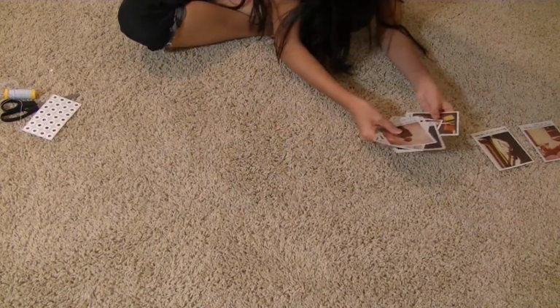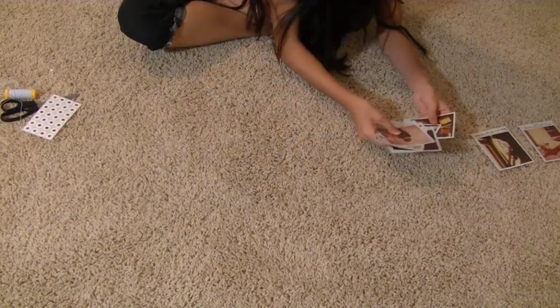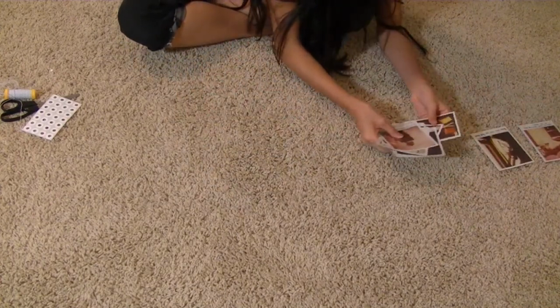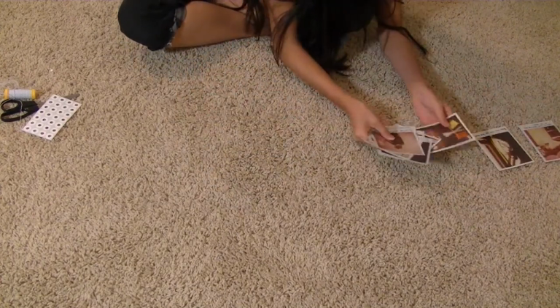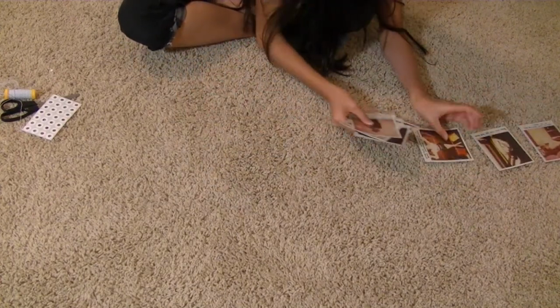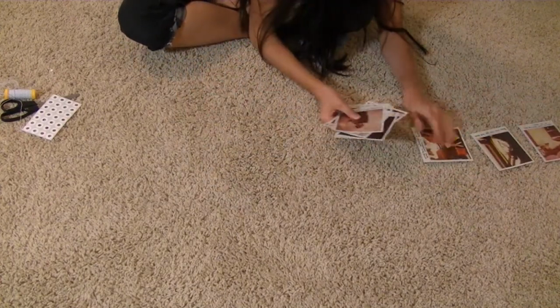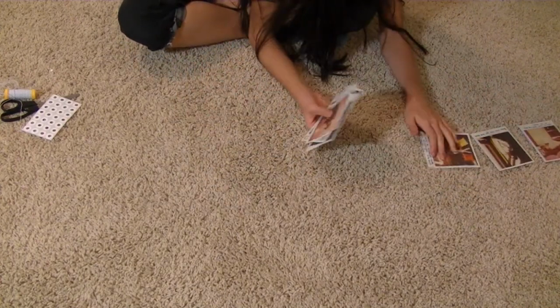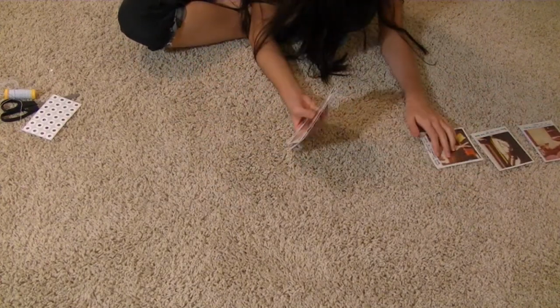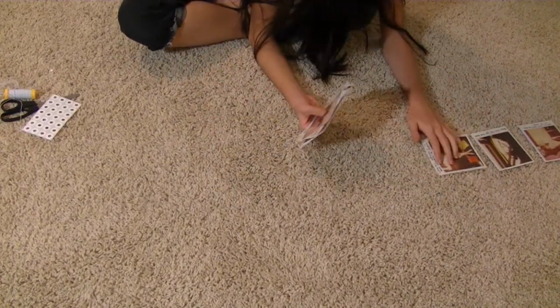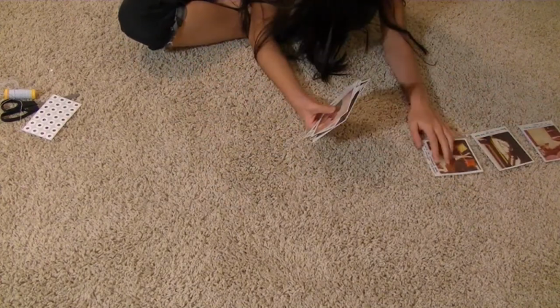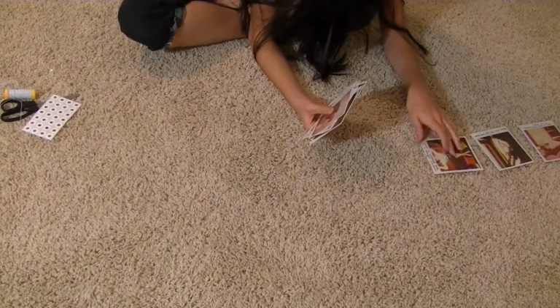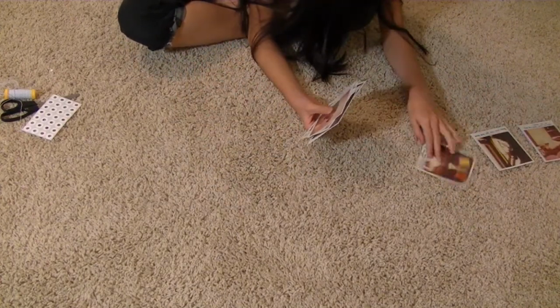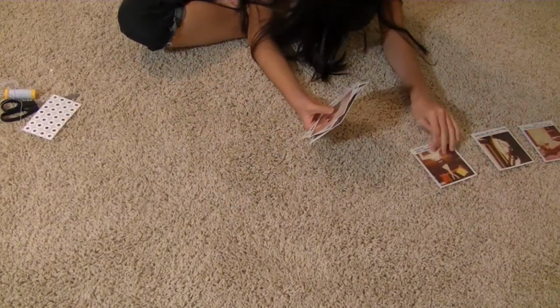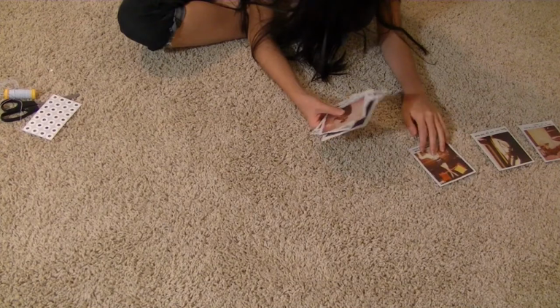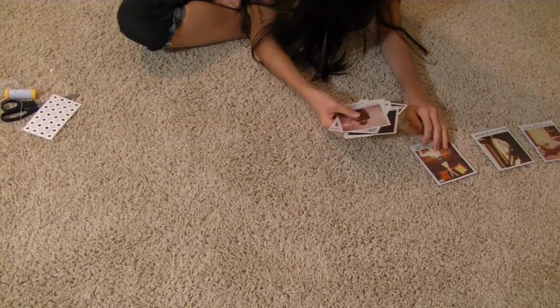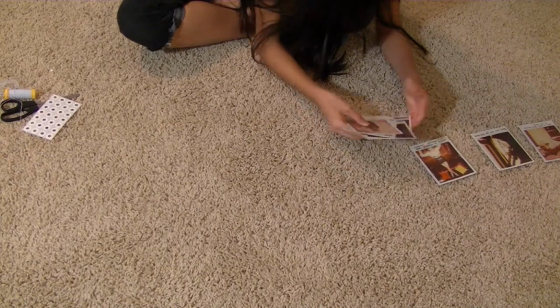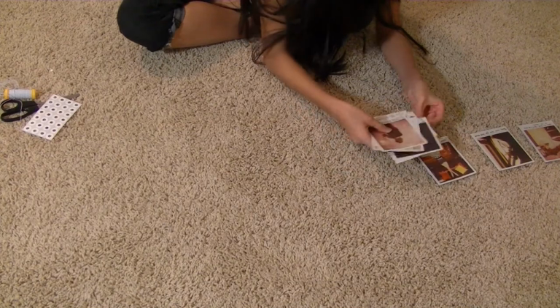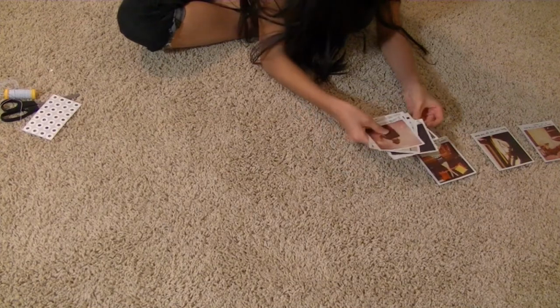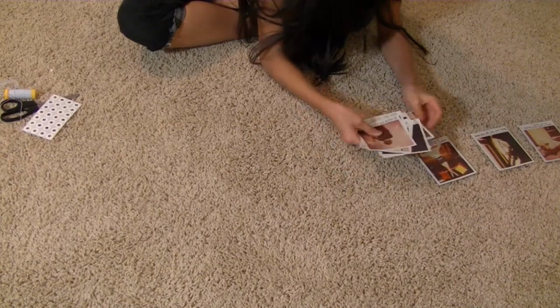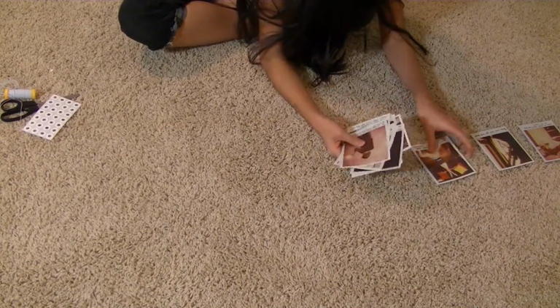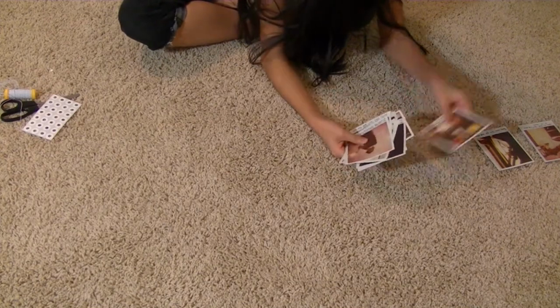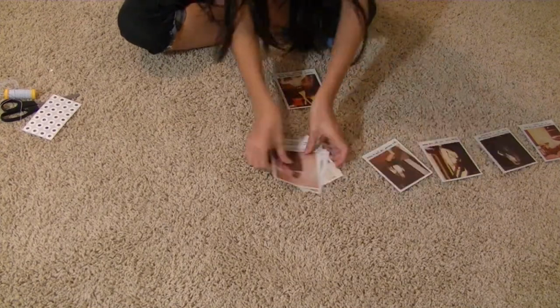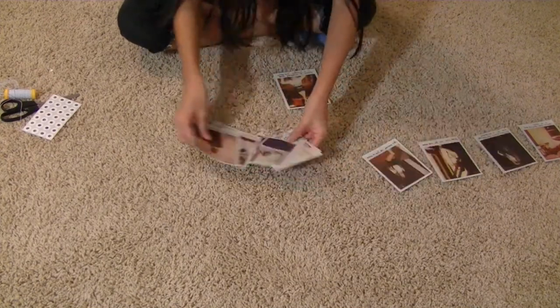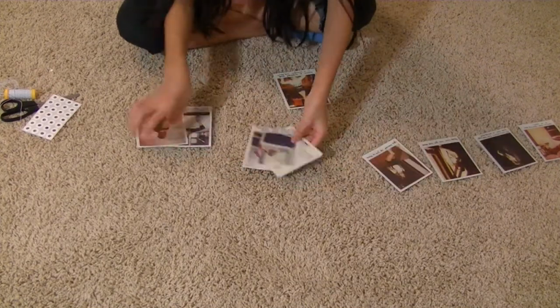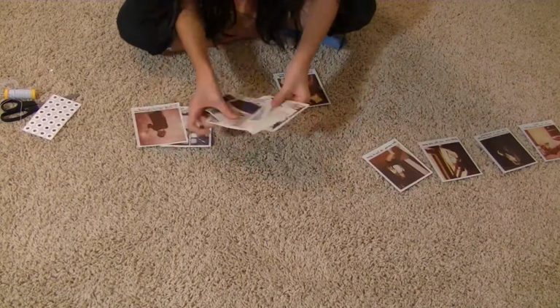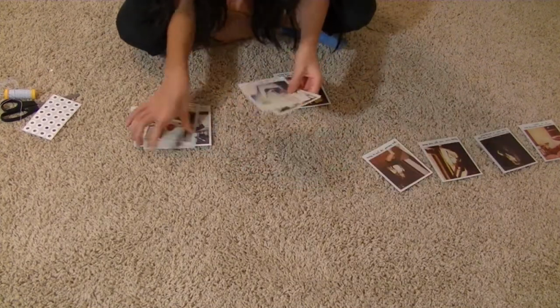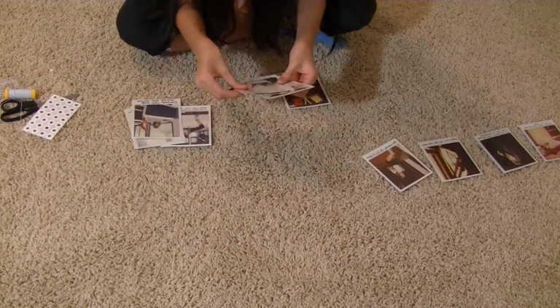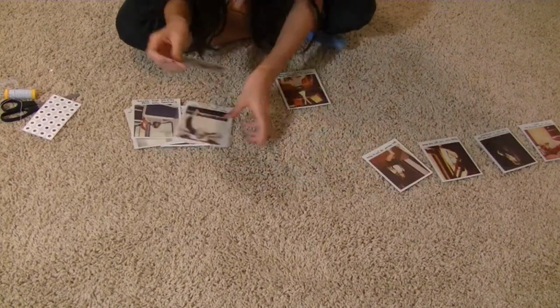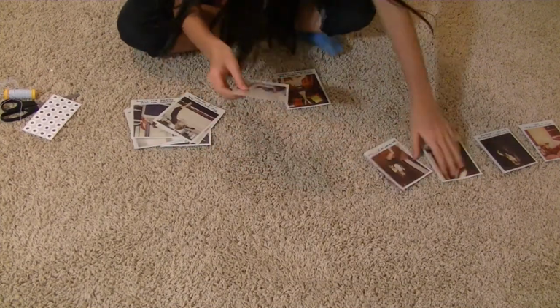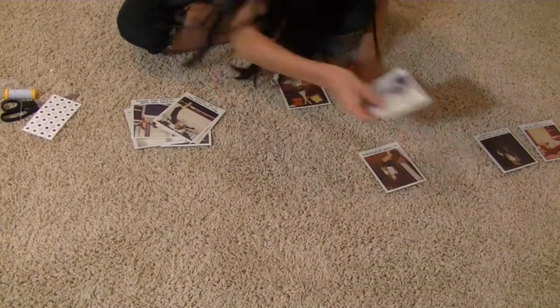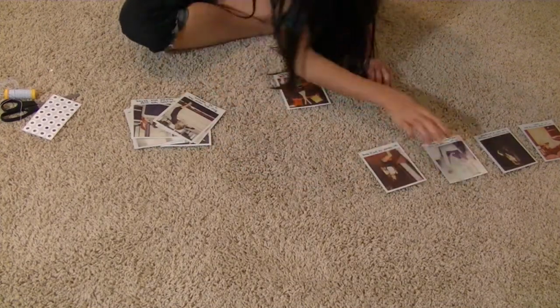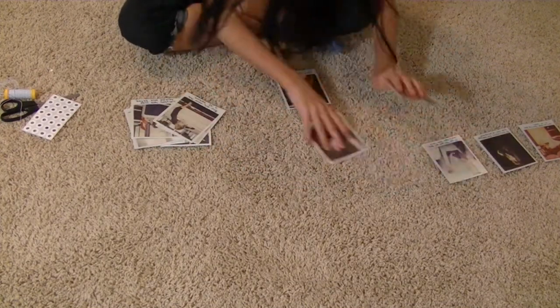First off, you're just gonna start to line up your pictures the way that you would like. Just place them out and make them look pretty the way you want them to.